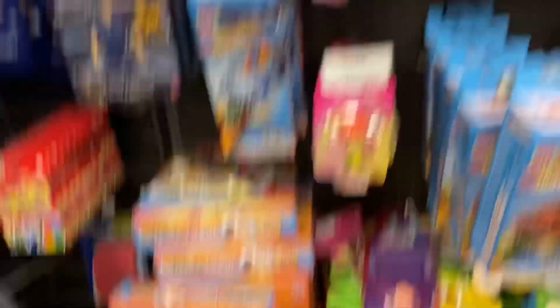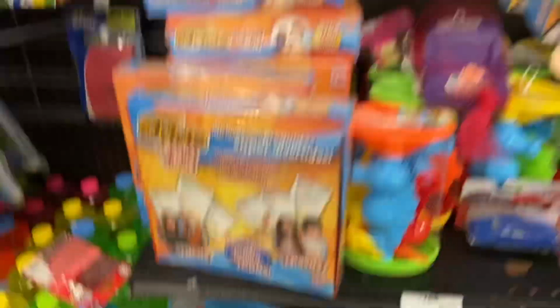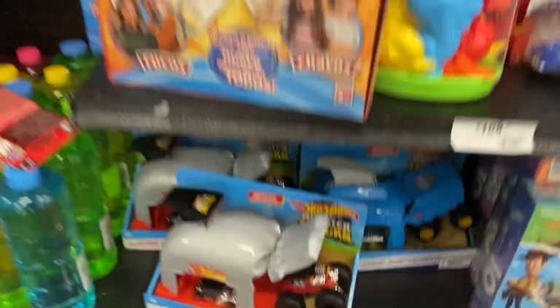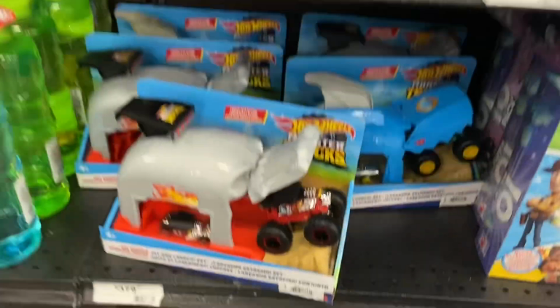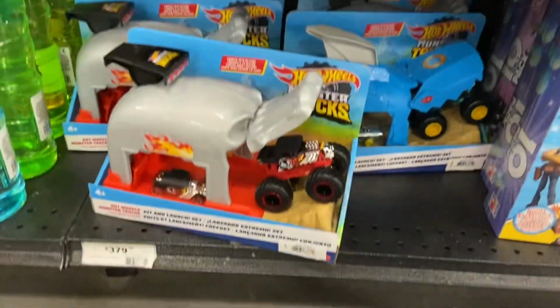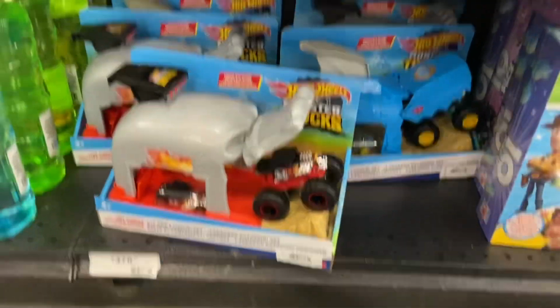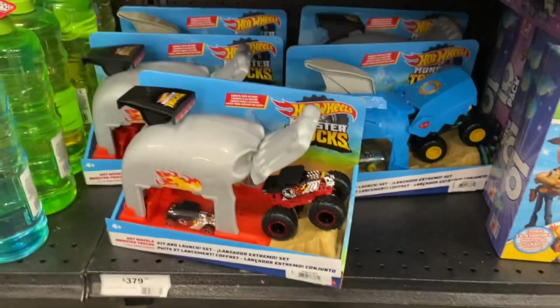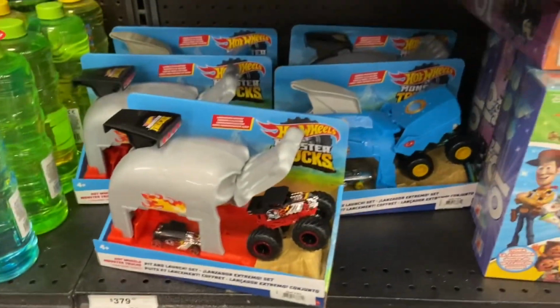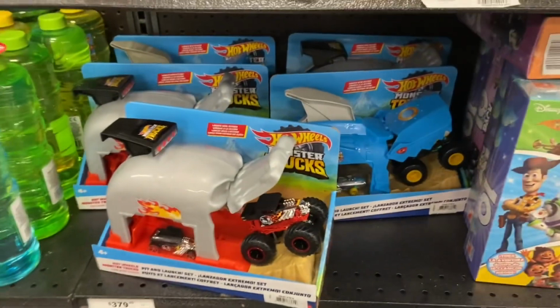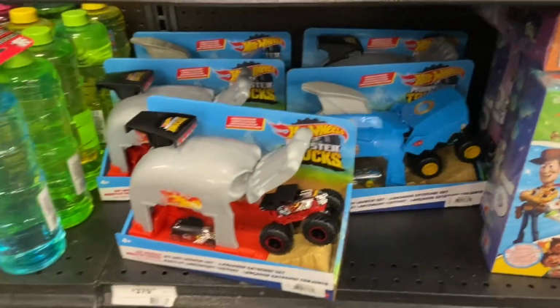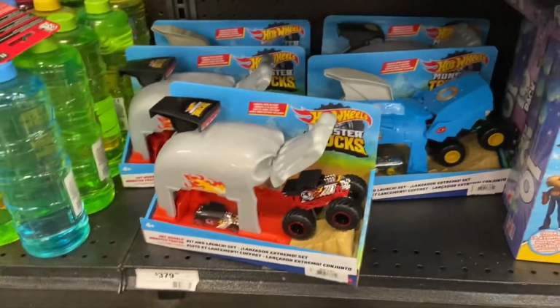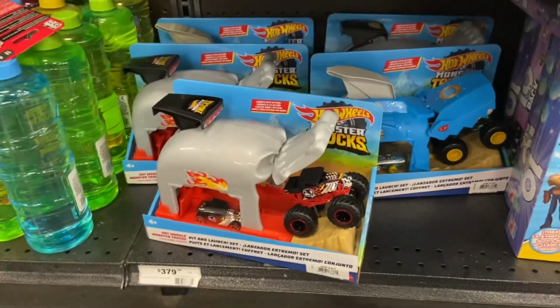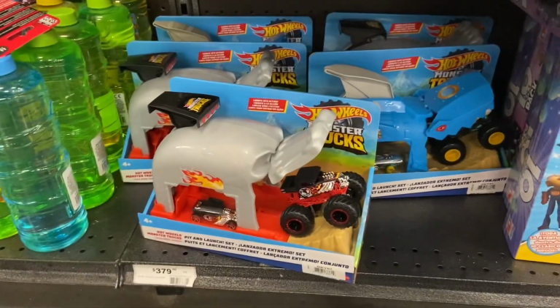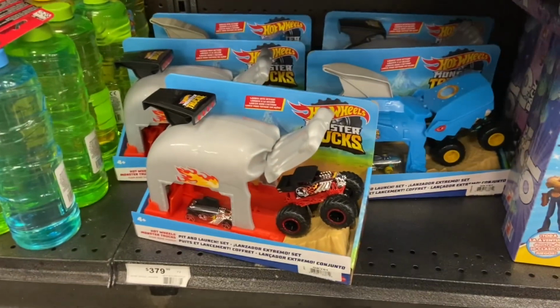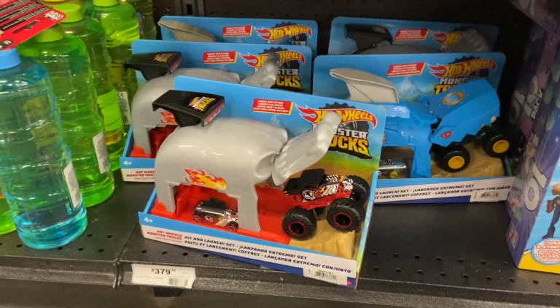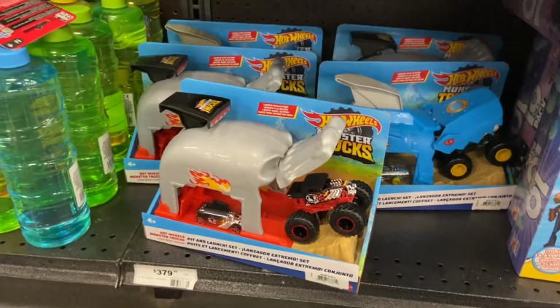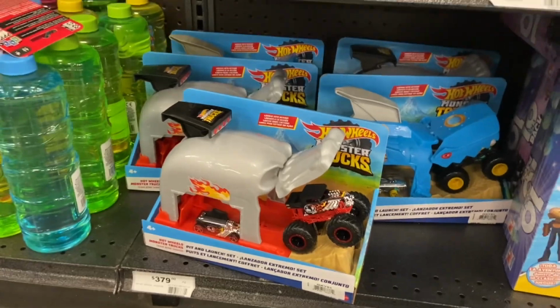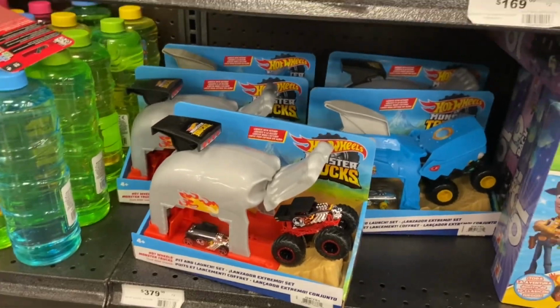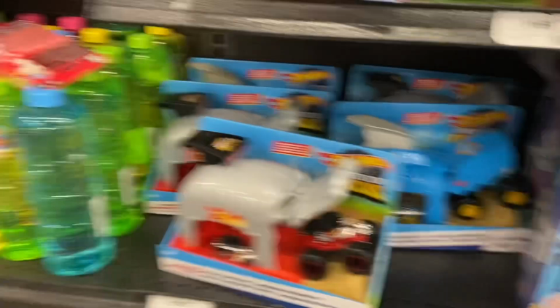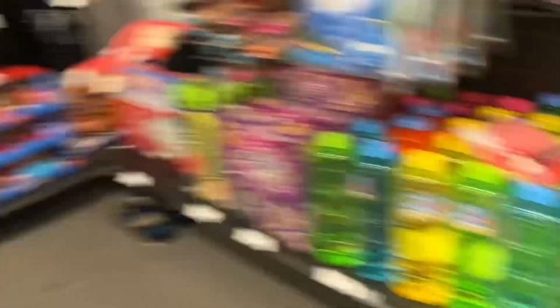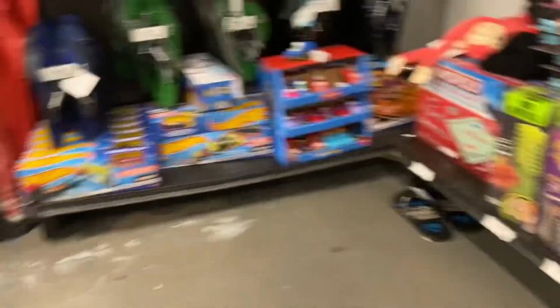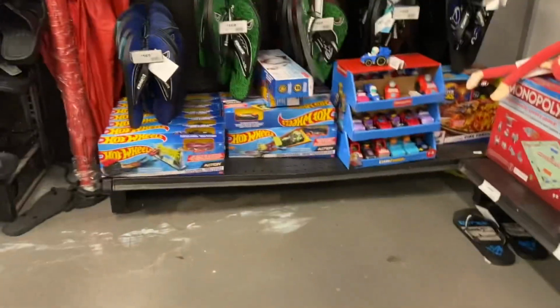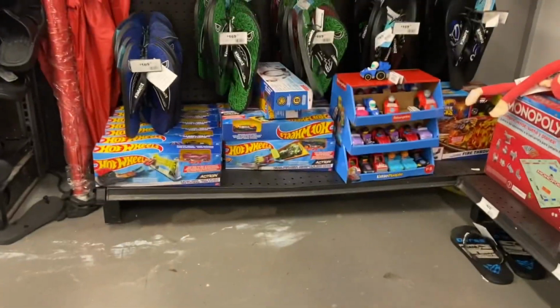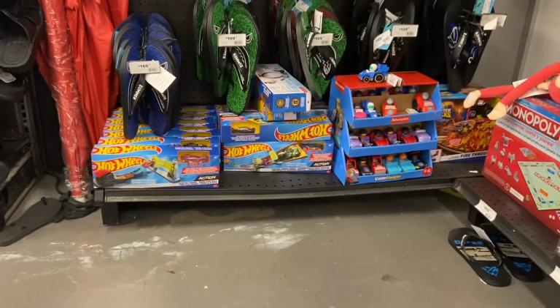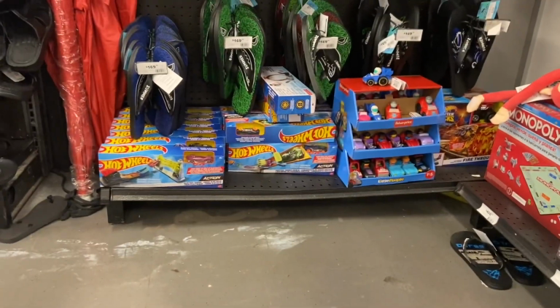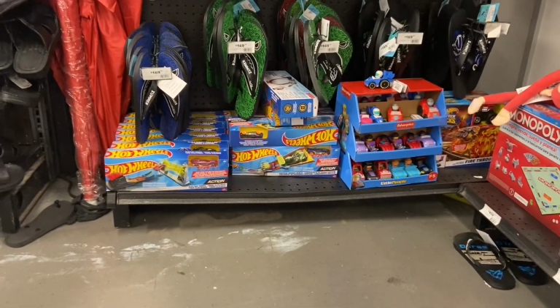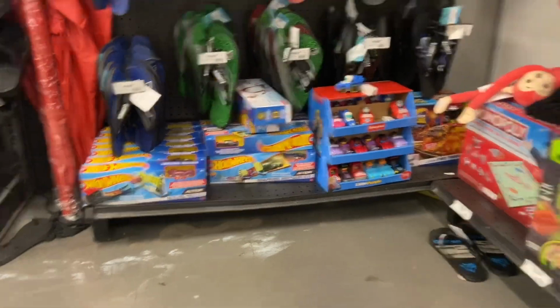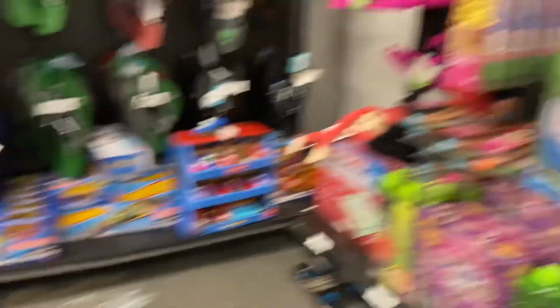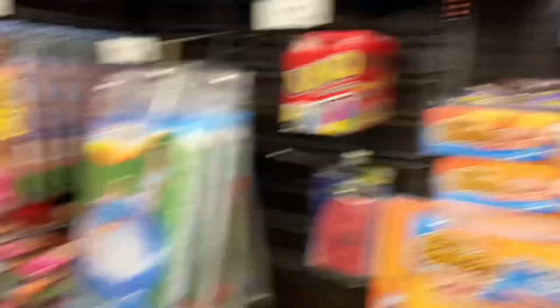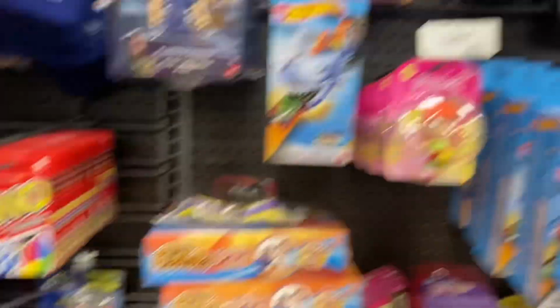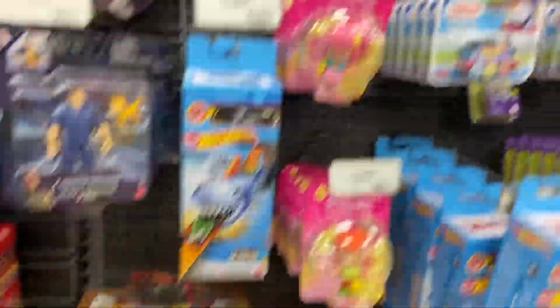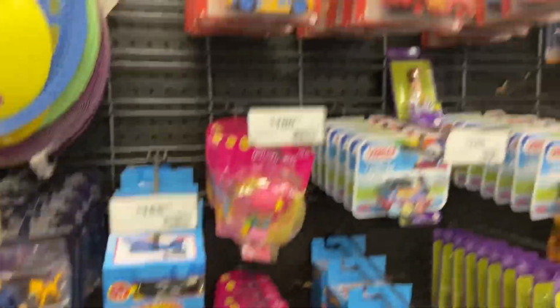Got a monster truck. They love their monster trucks here. A couple more of the sets. Moving on.